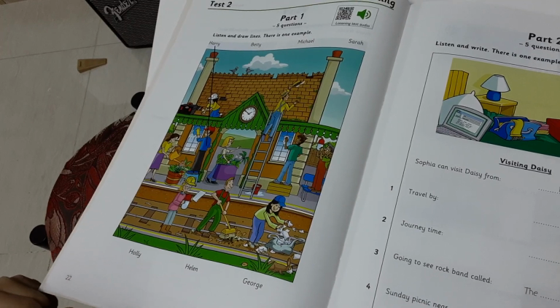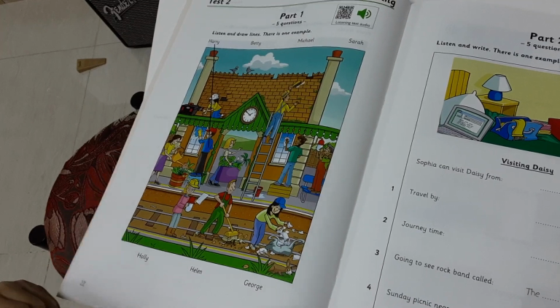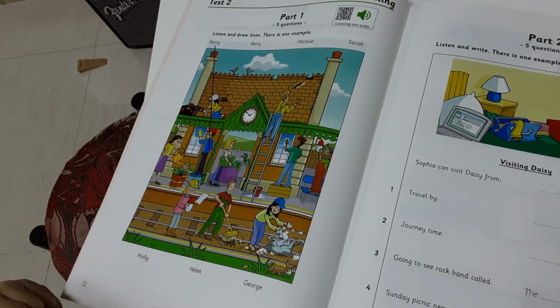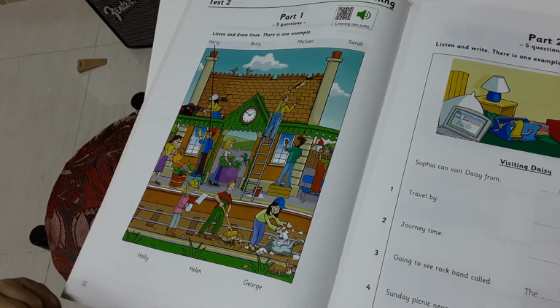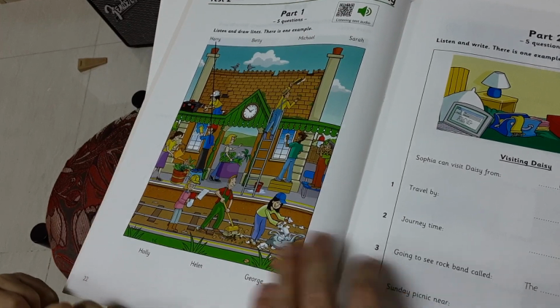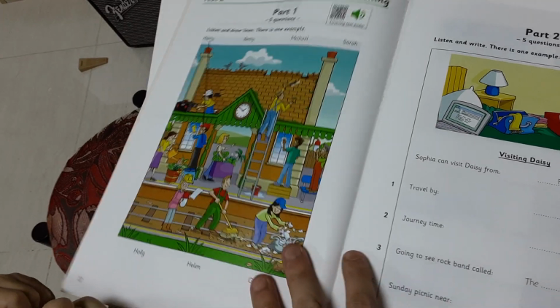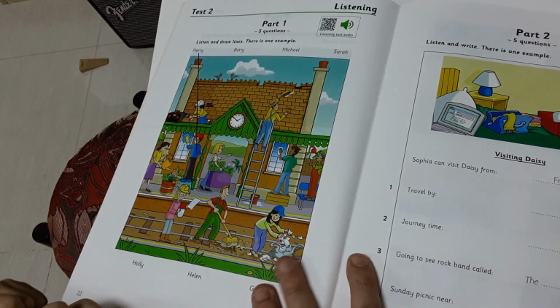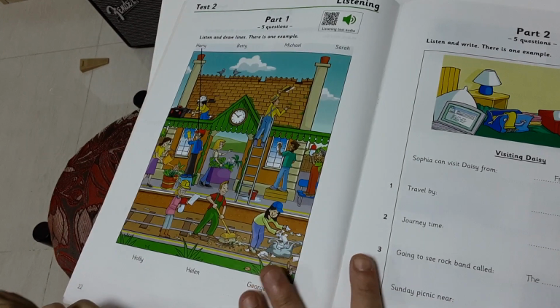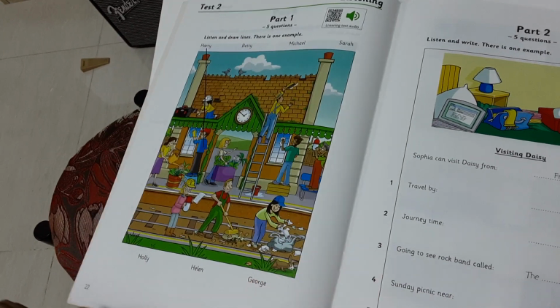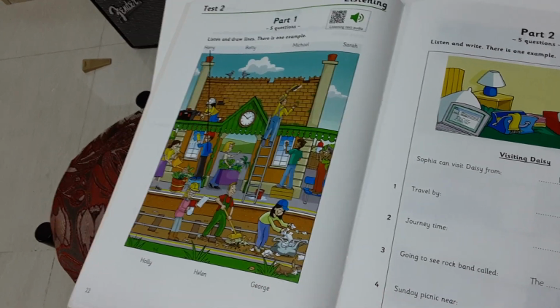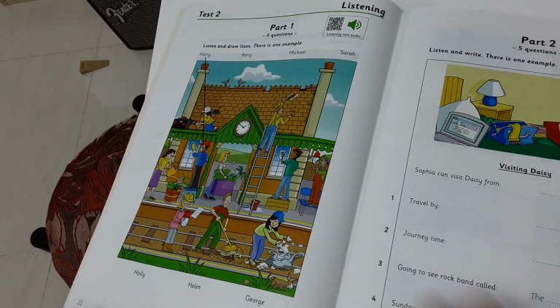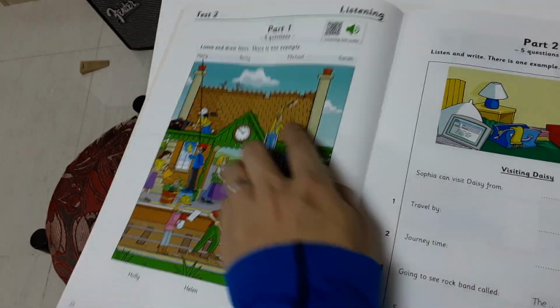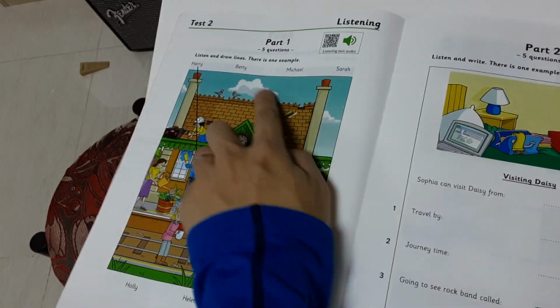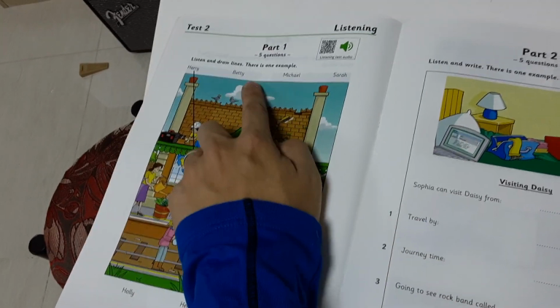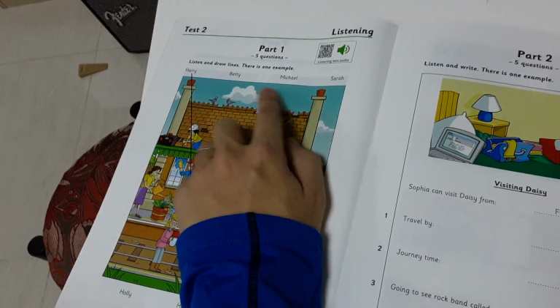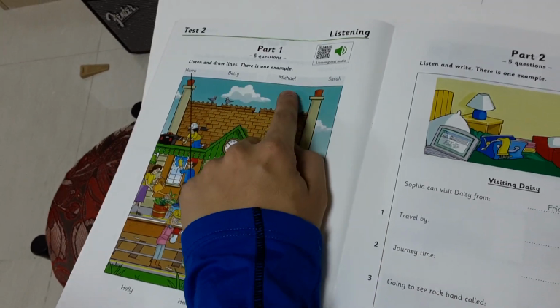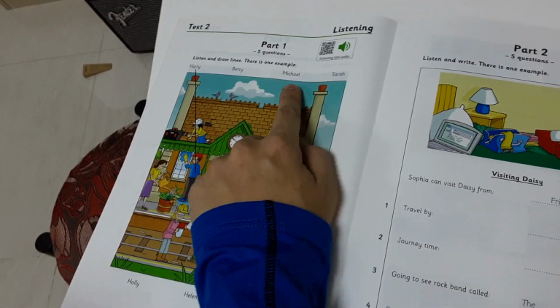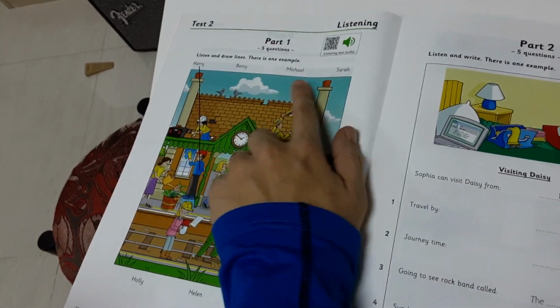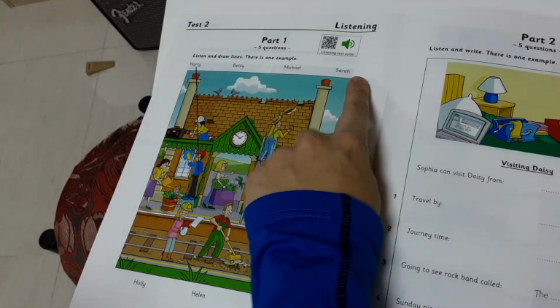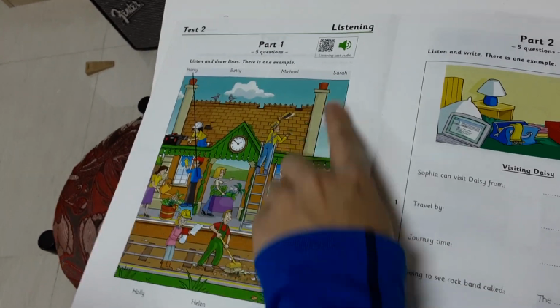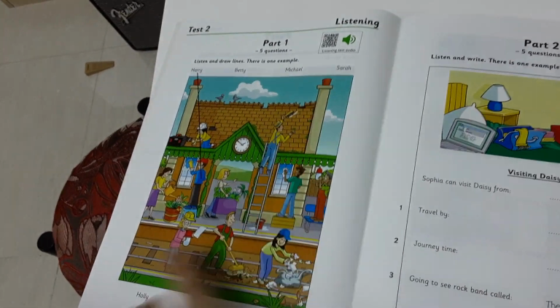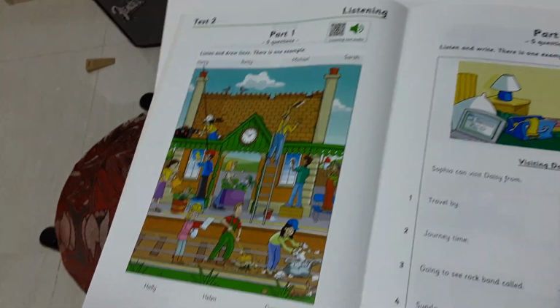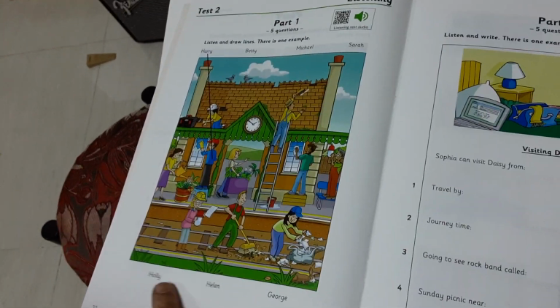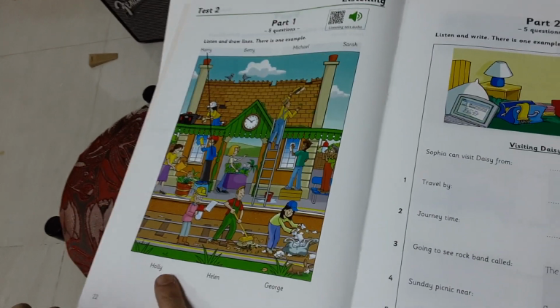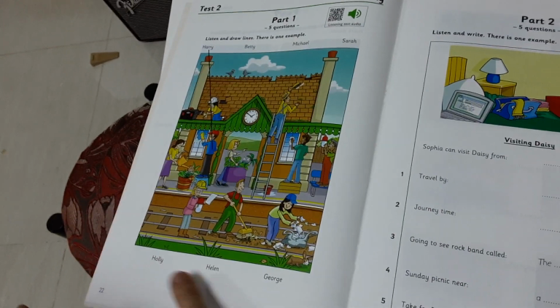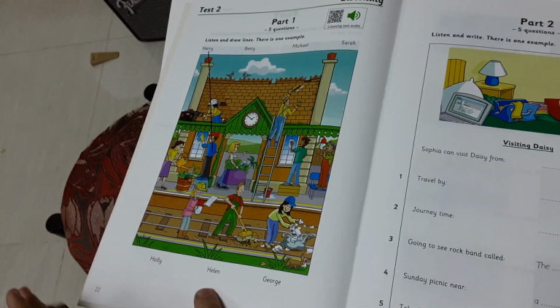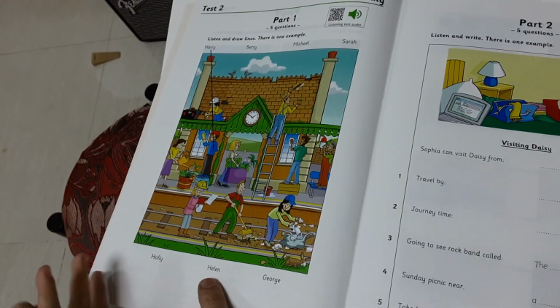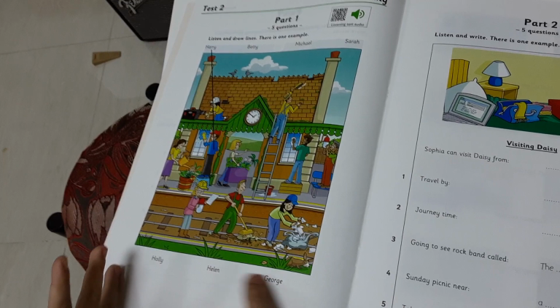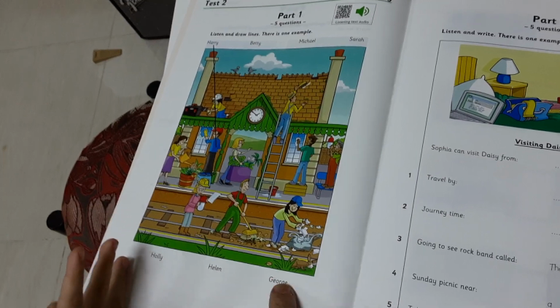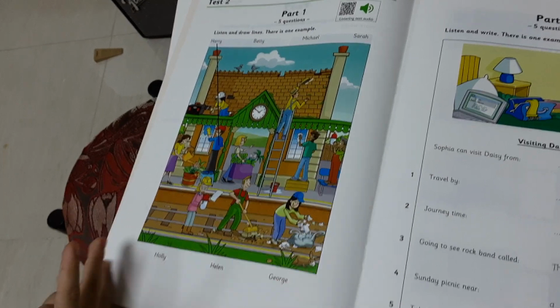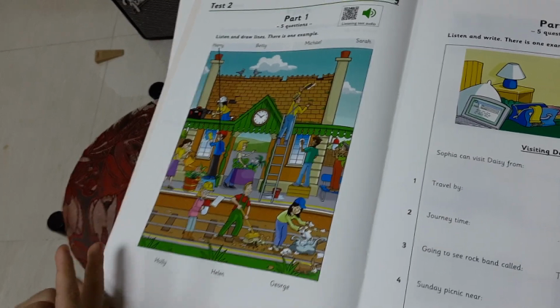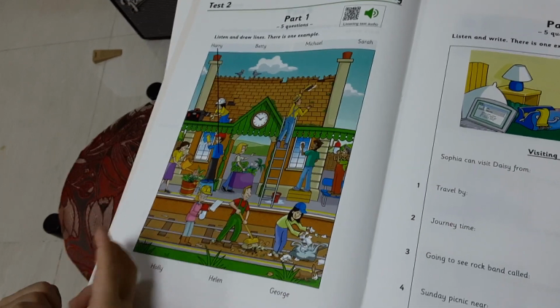Now you listen and draw lines. Betty, Michael, Zara, Holly, Helen, Torch.